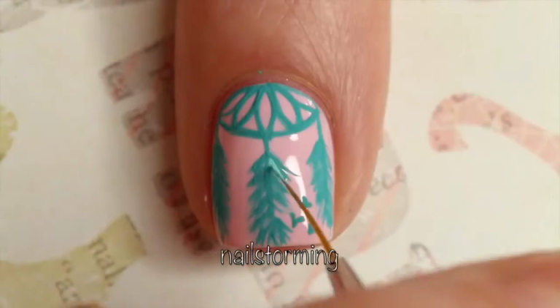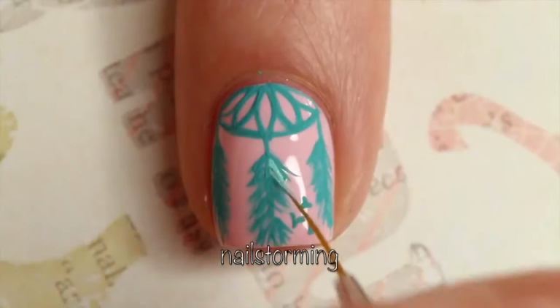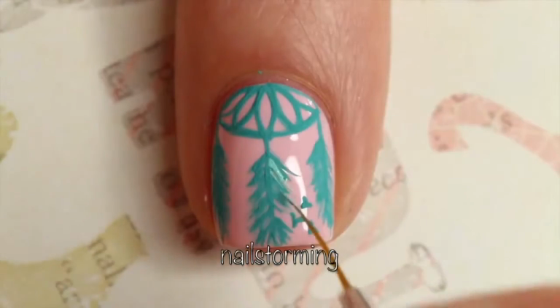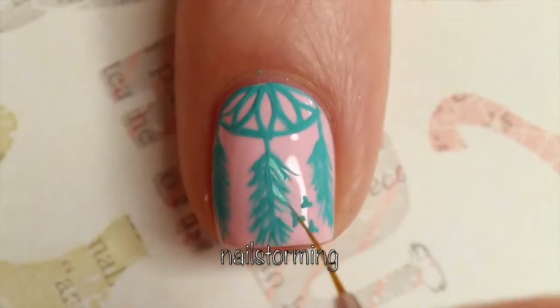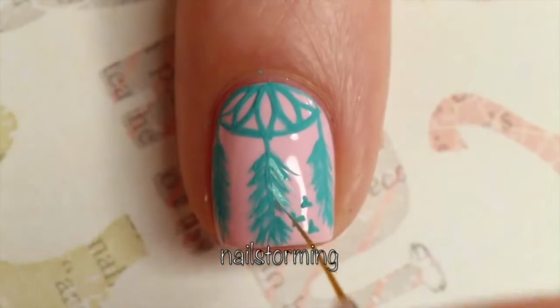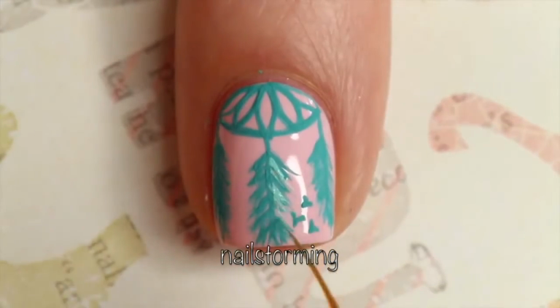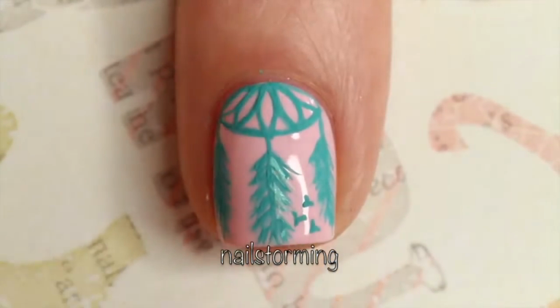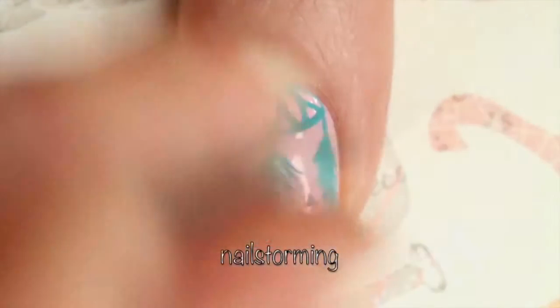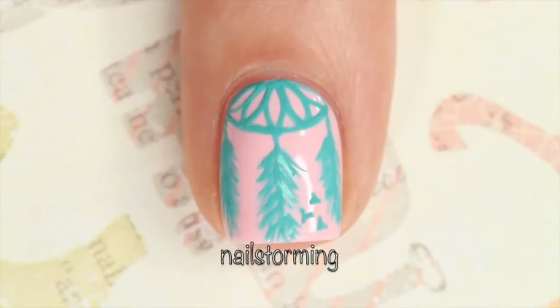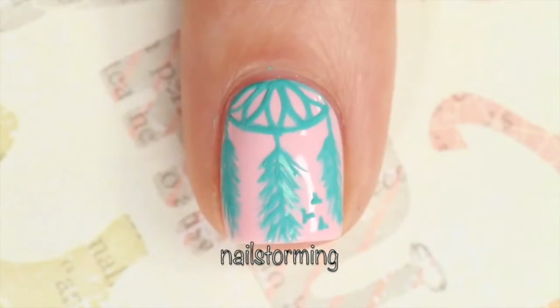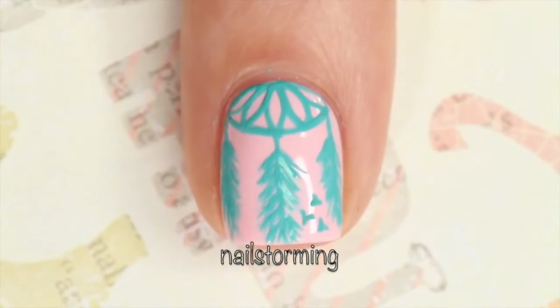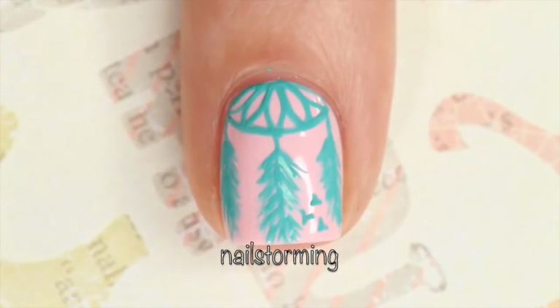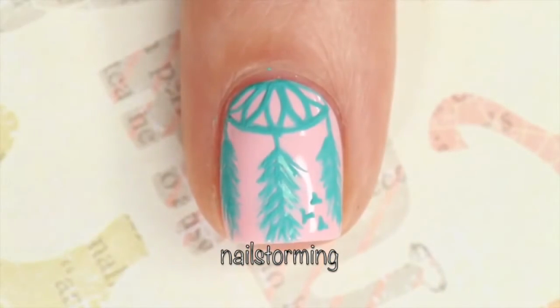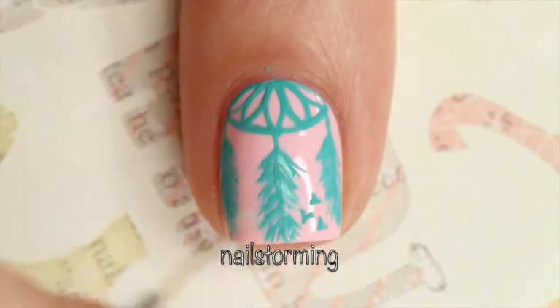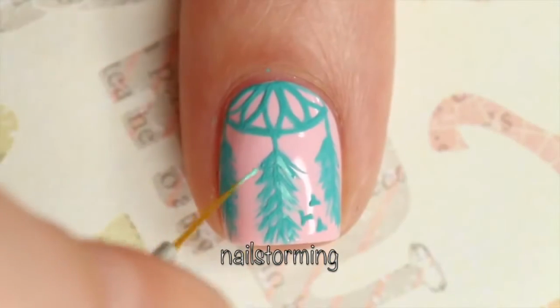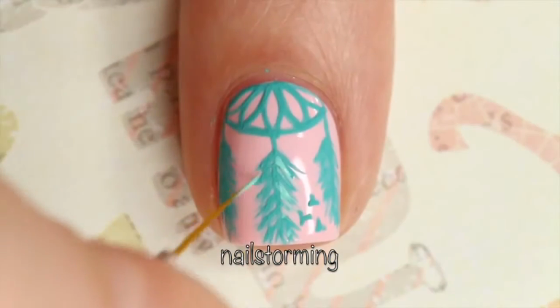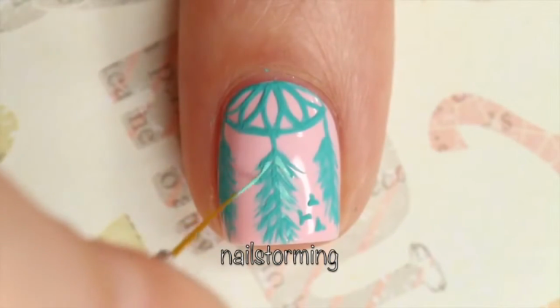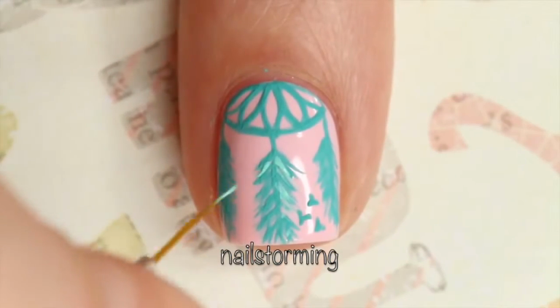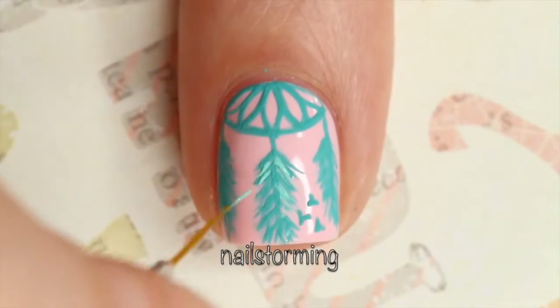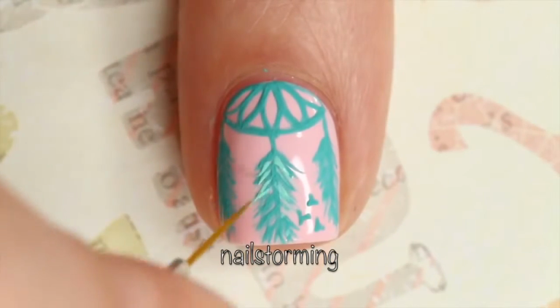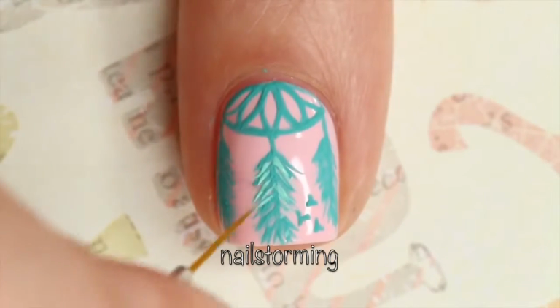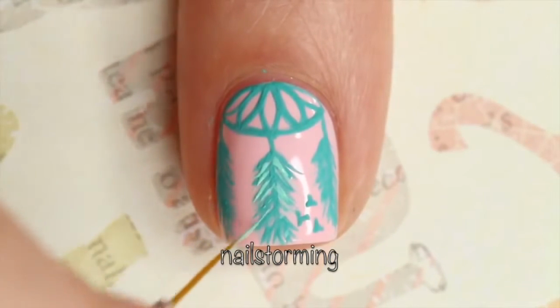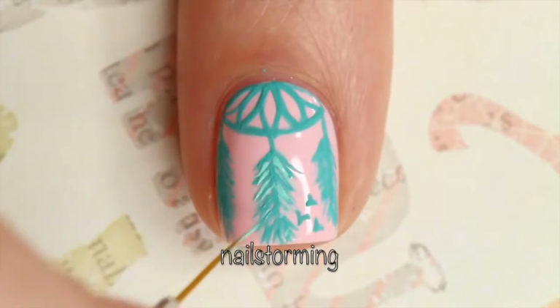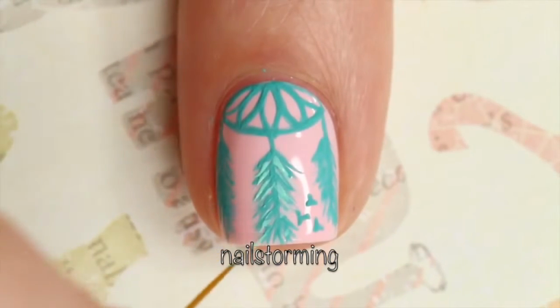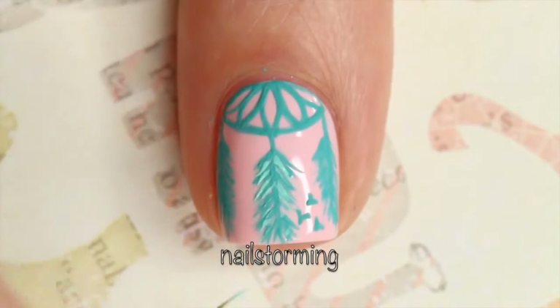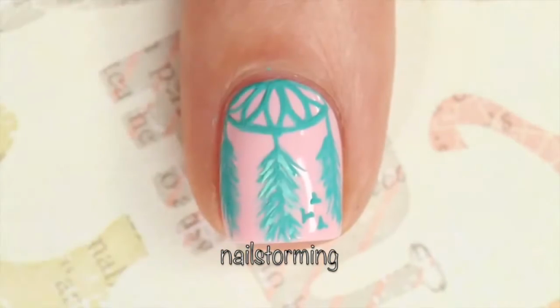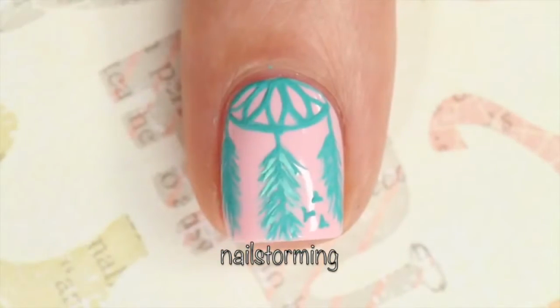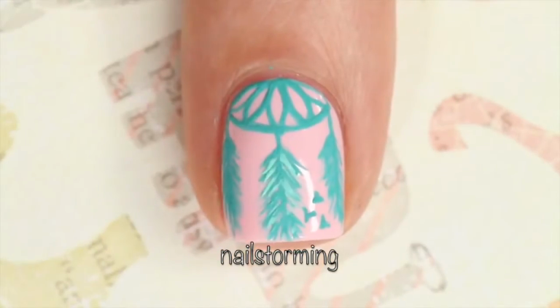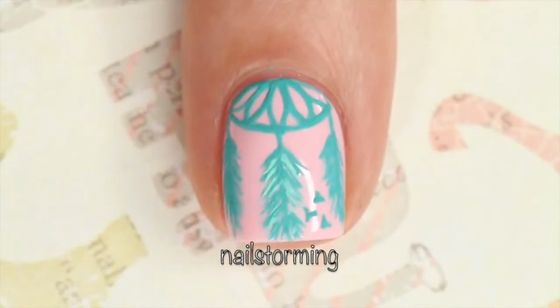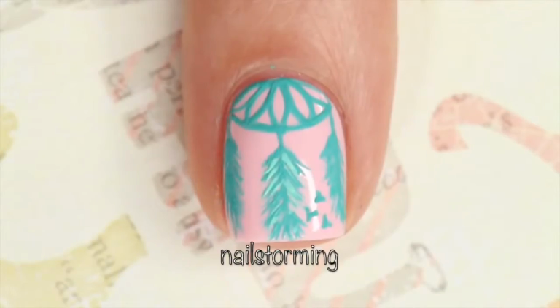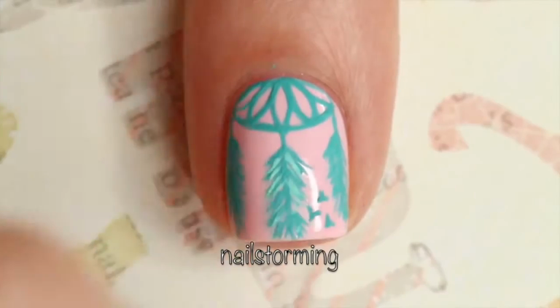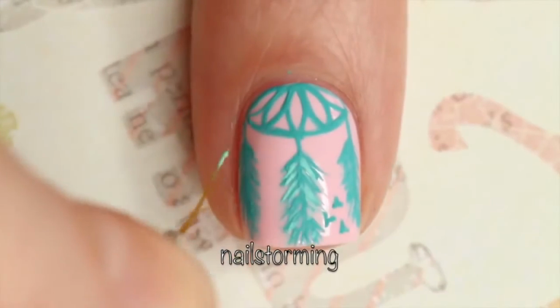This last step is definitely optional. I just went in with a lighter teal color to give it some more depth.